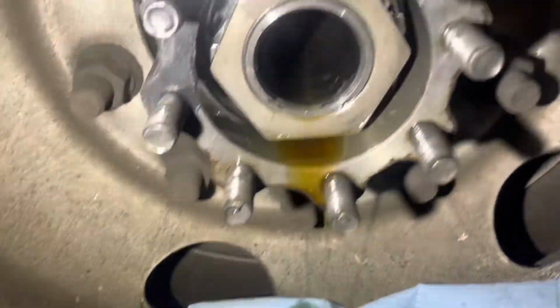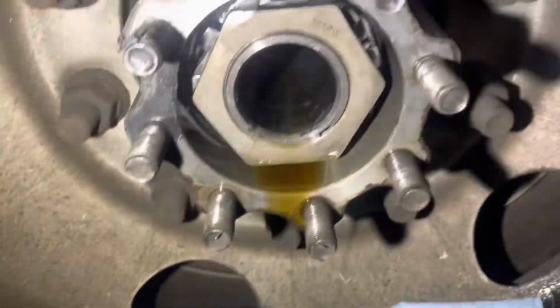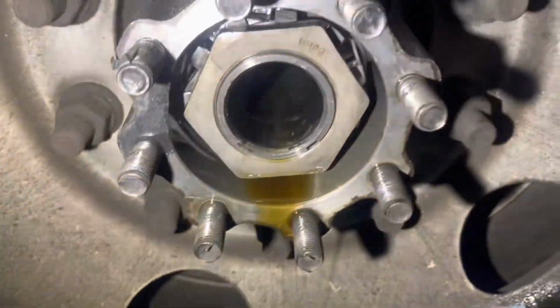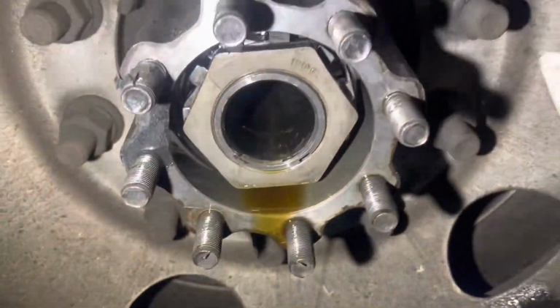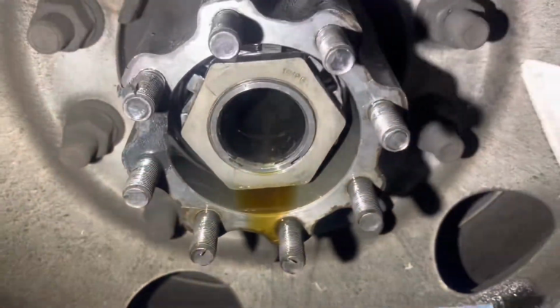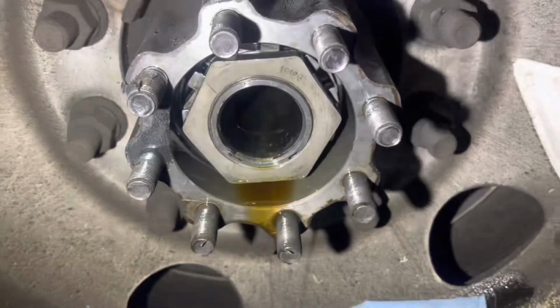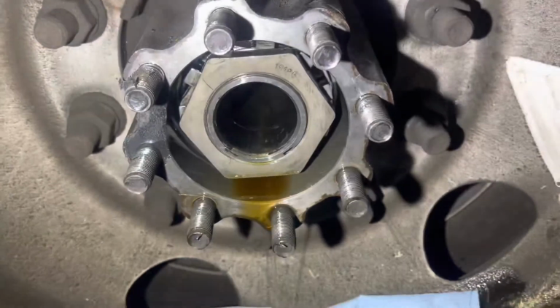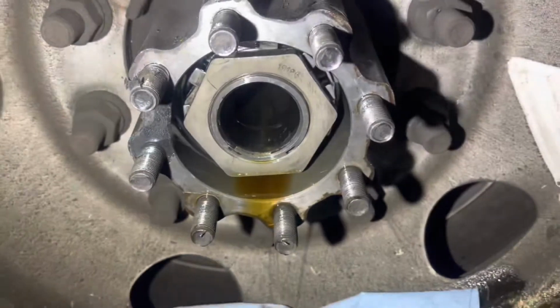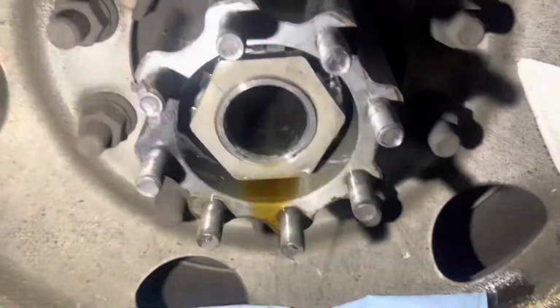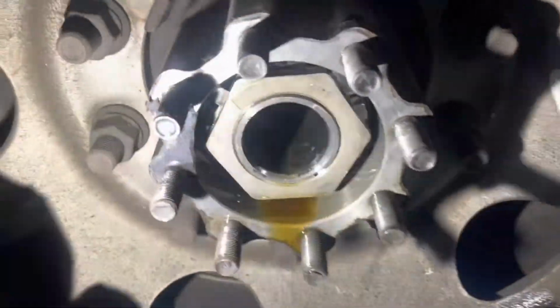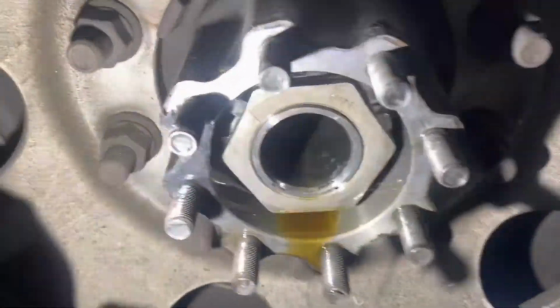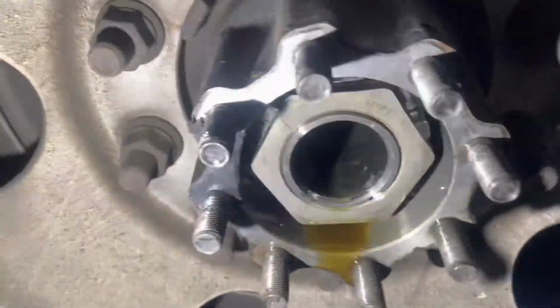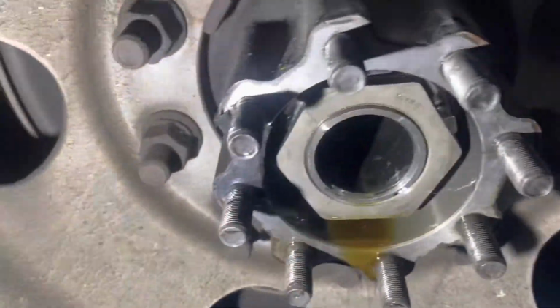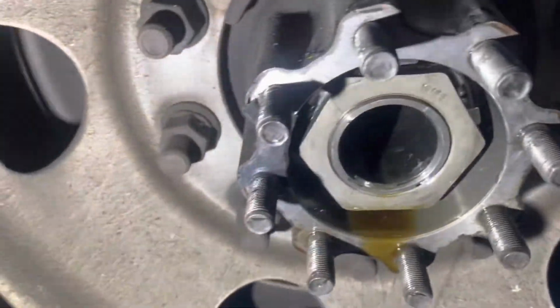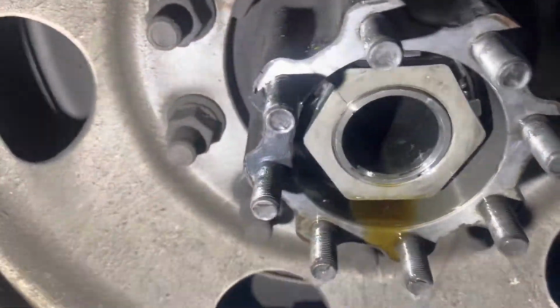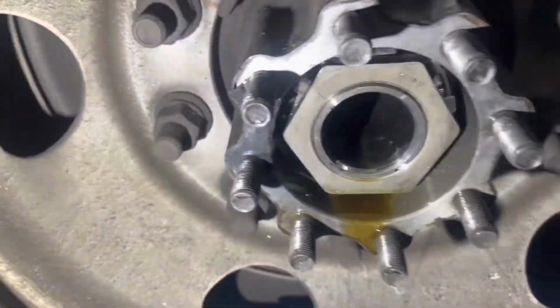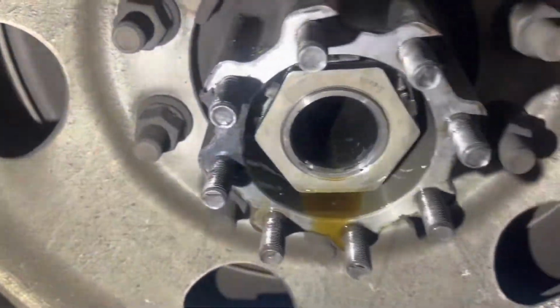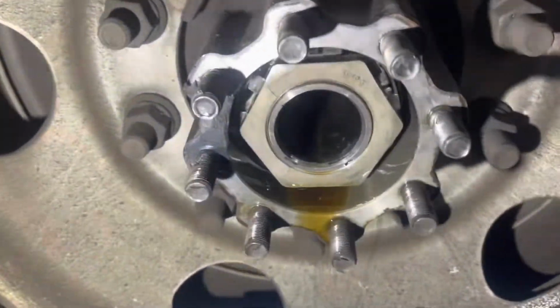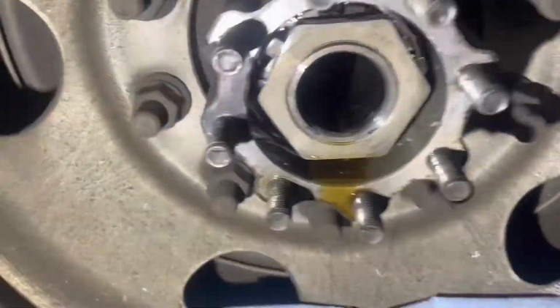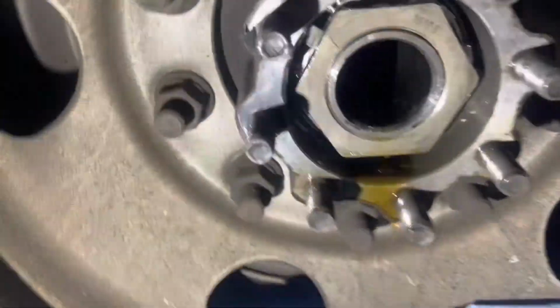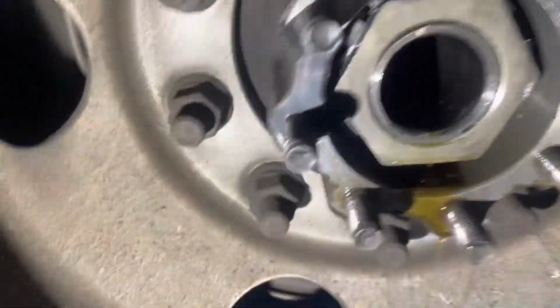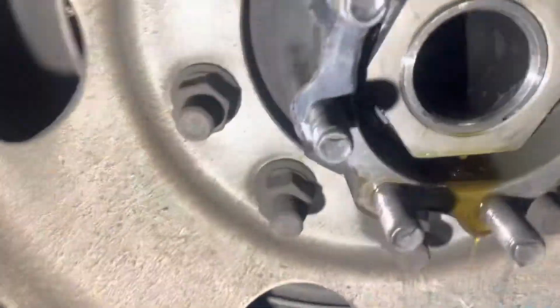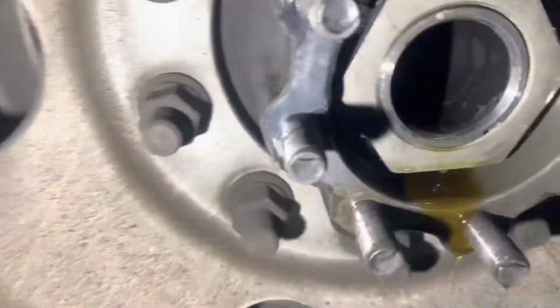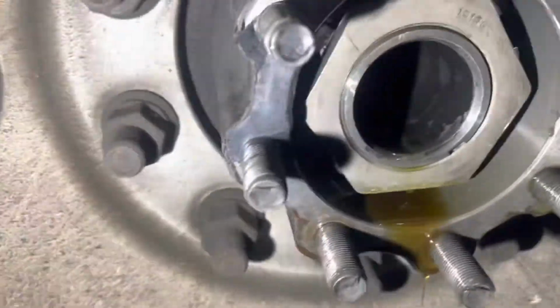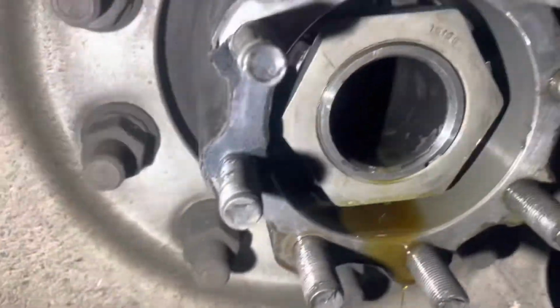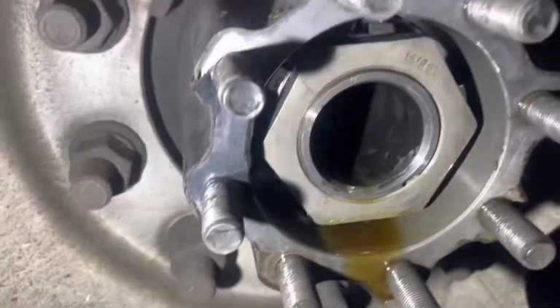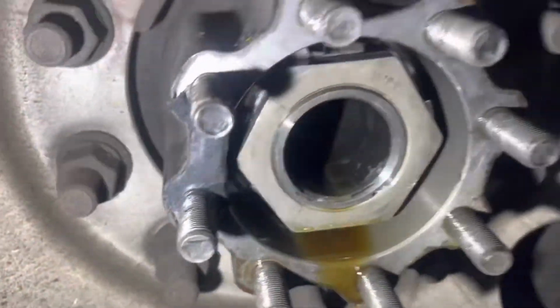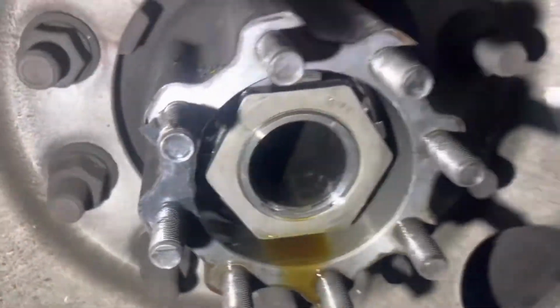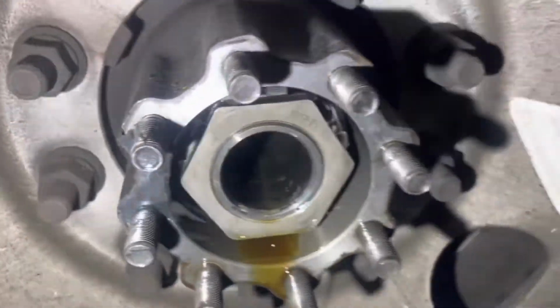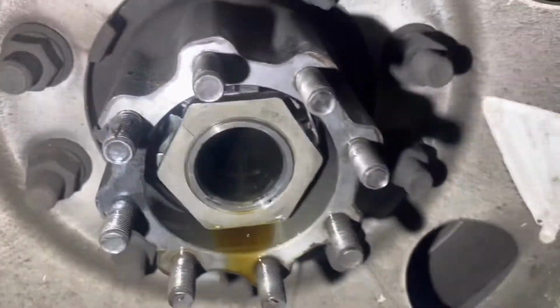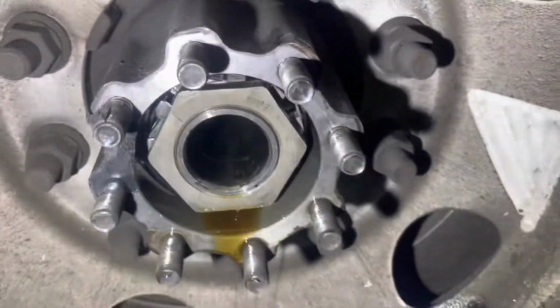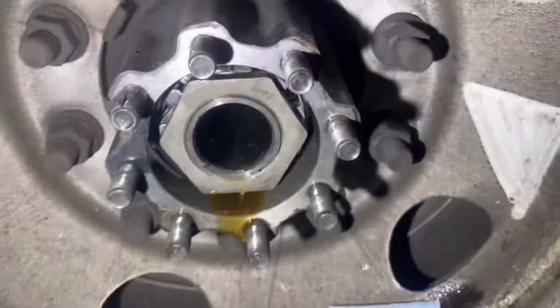Go ahead and clean the rest of that oil out, and then I'm going to put a flange gasket on it. Get some of that old gasket removed there.